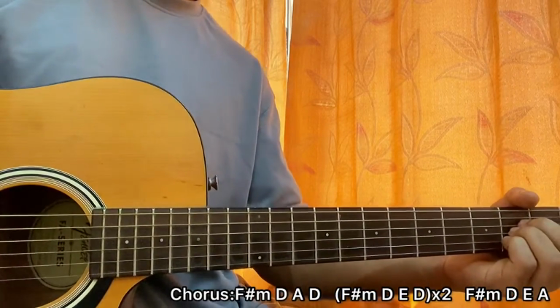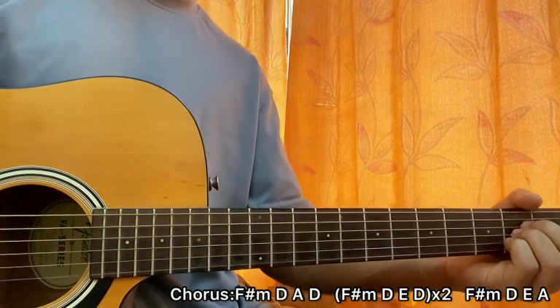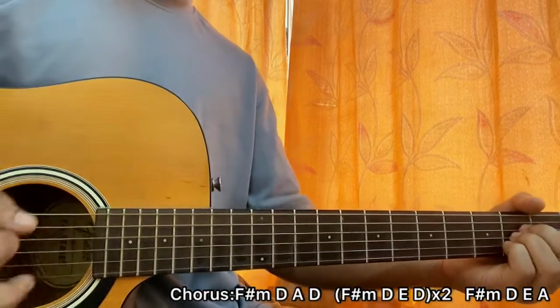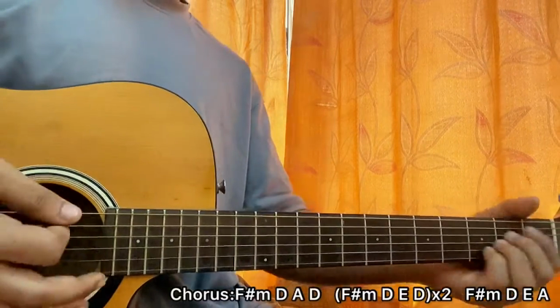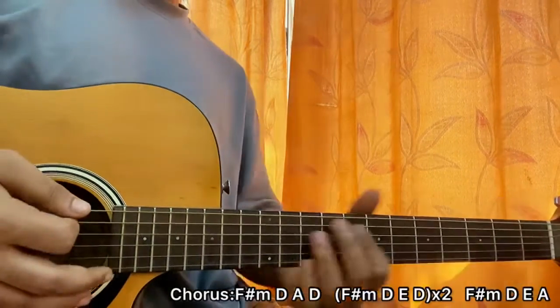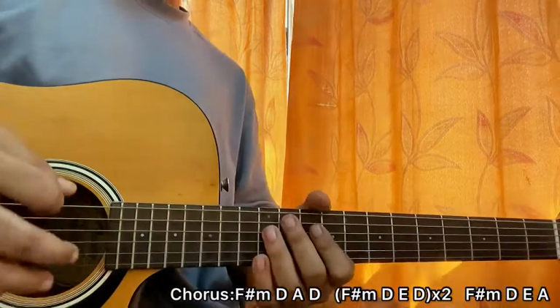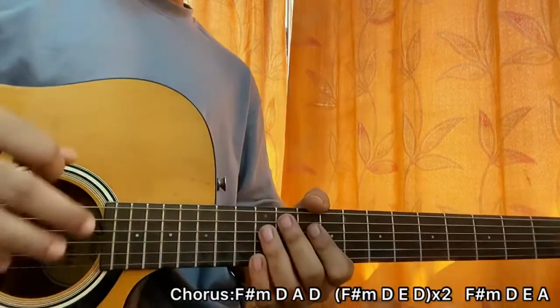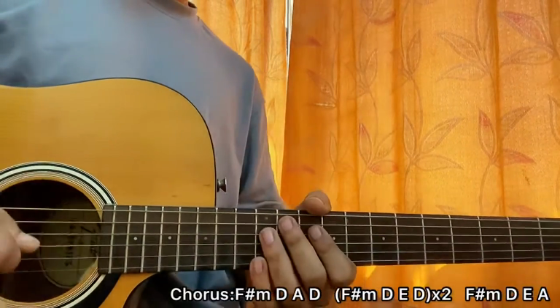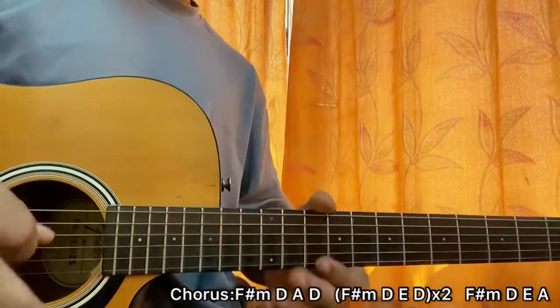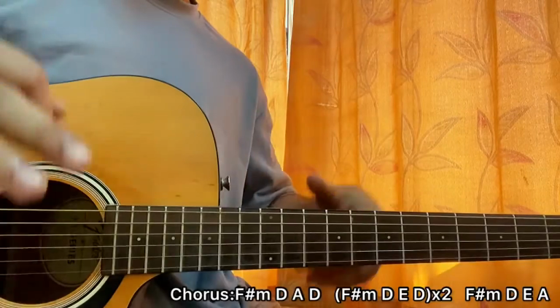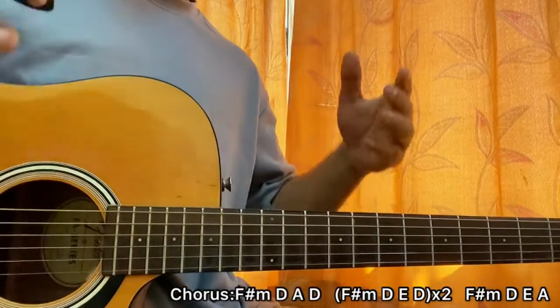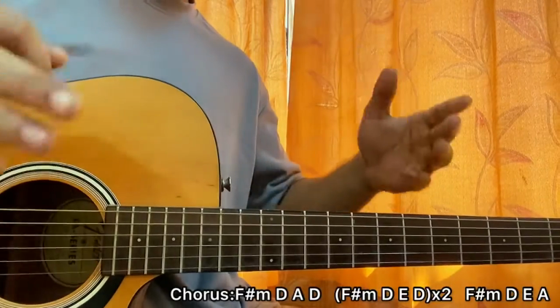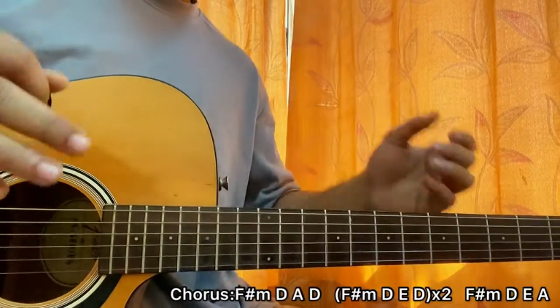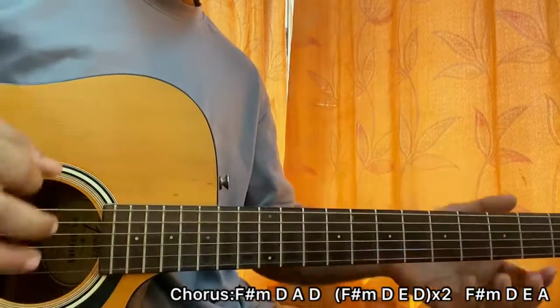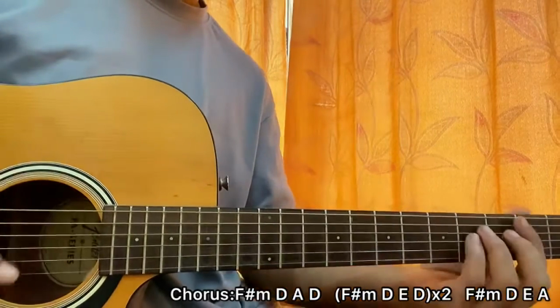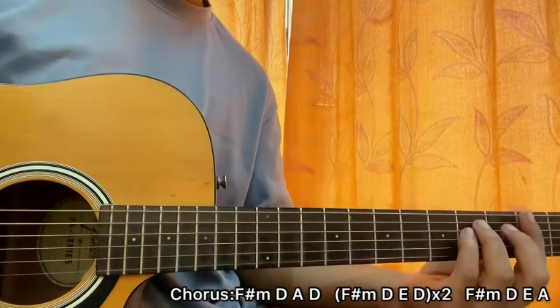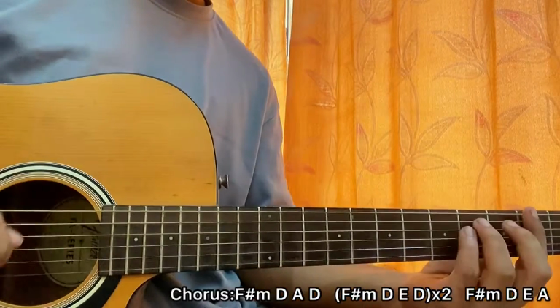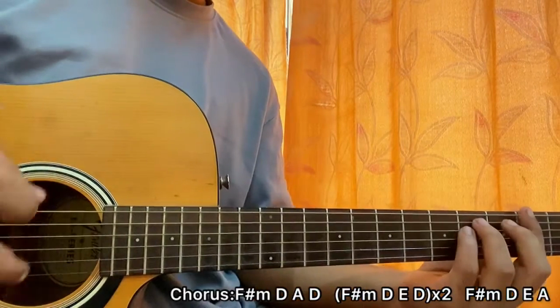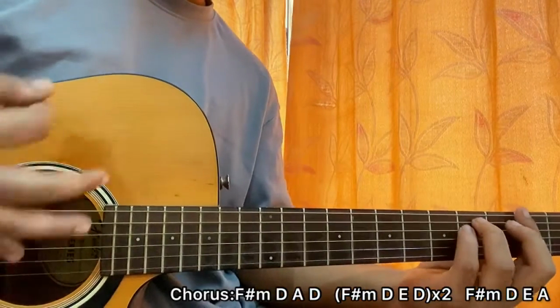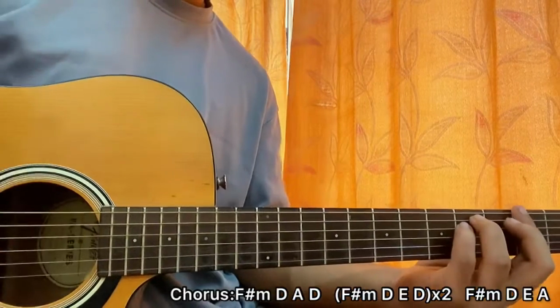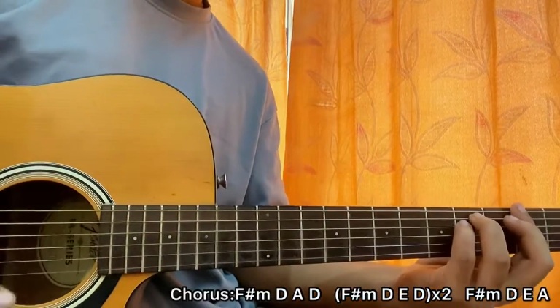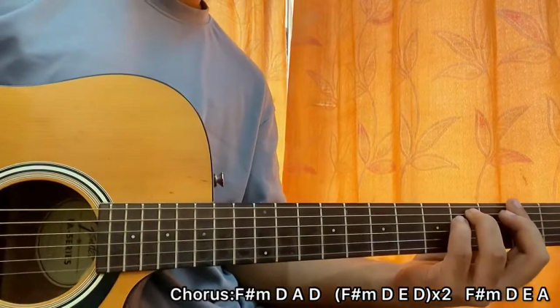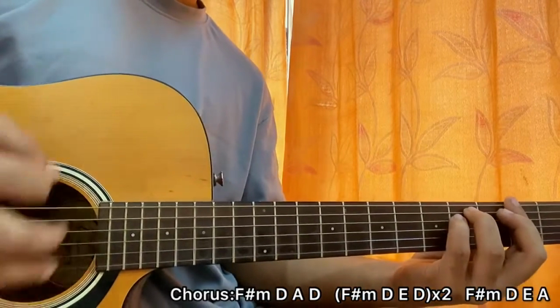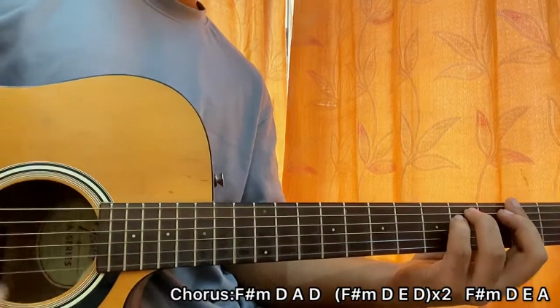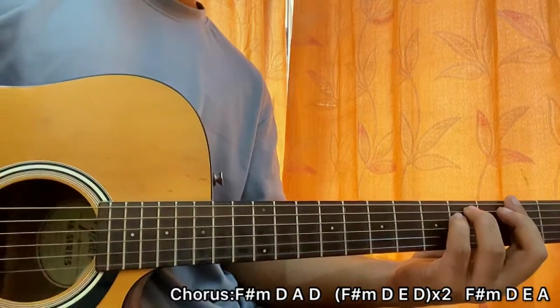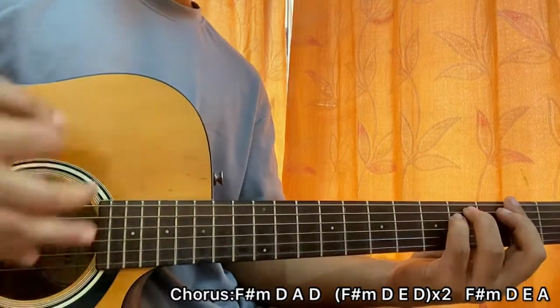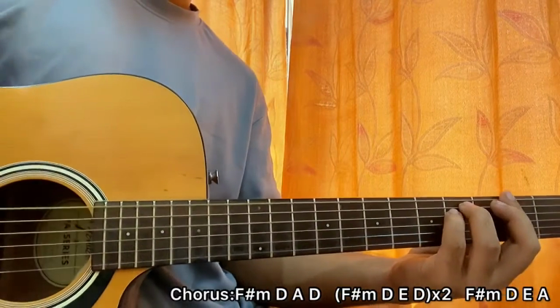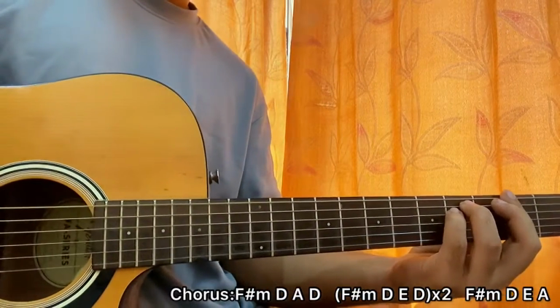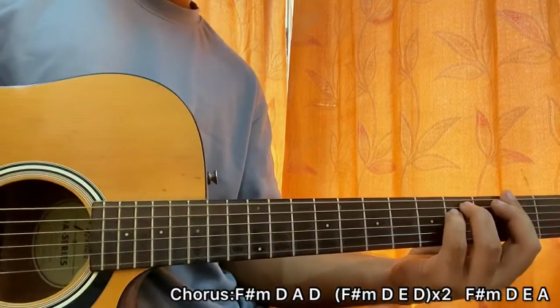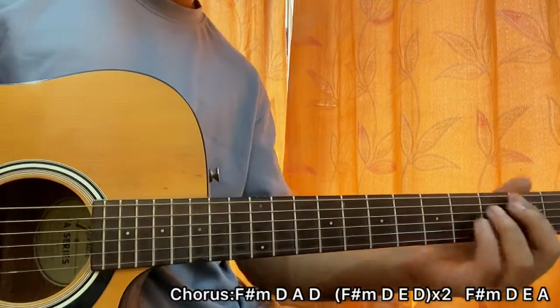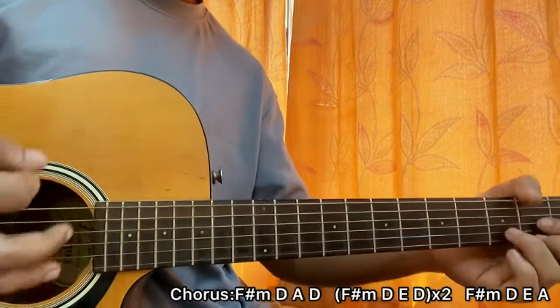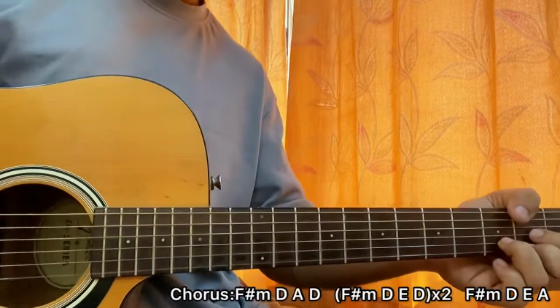The strumming pattern is played once on every chord. So we have our chorus — it looks like this: F sharp minor, D, E...